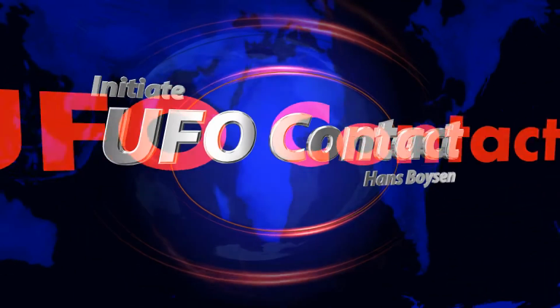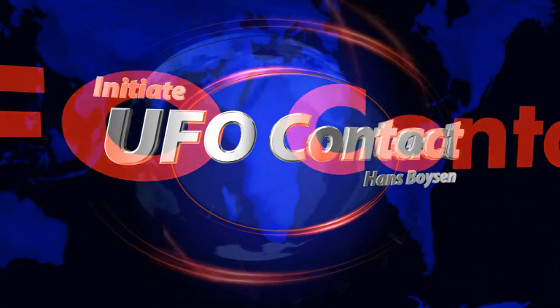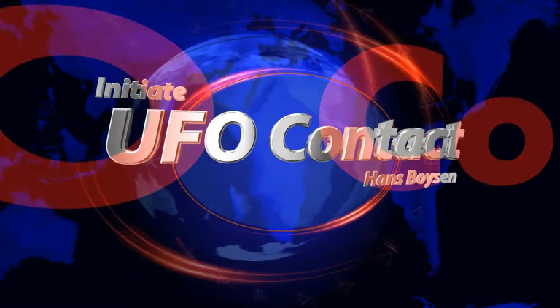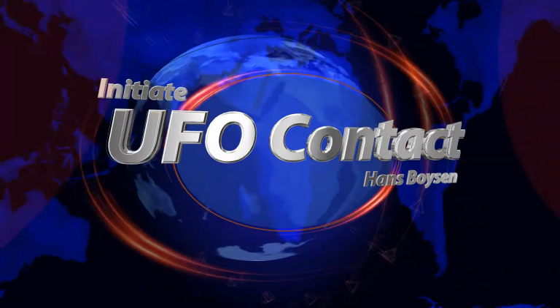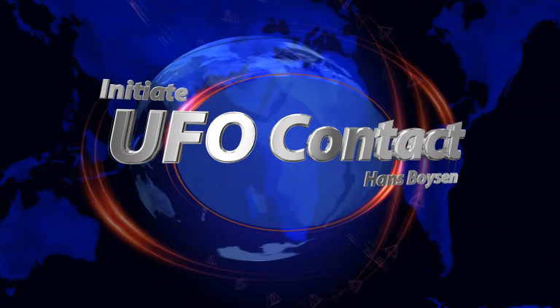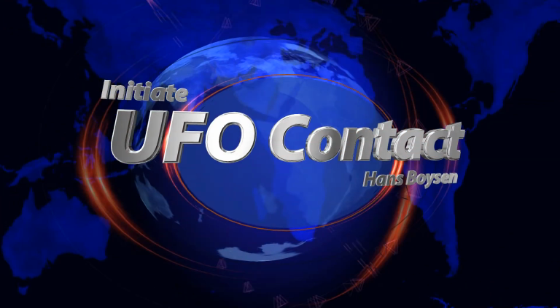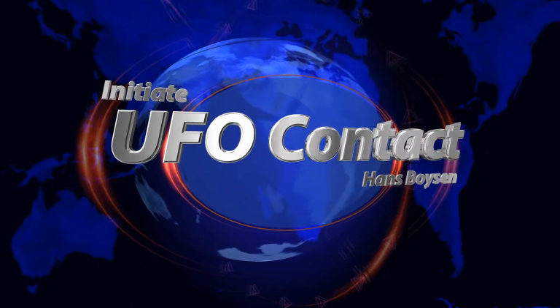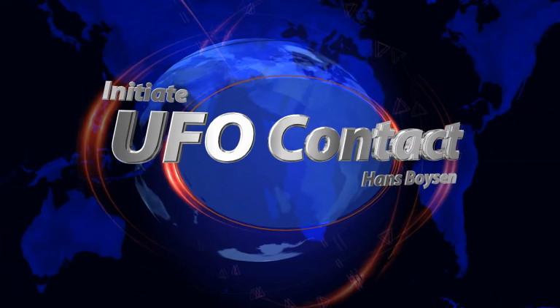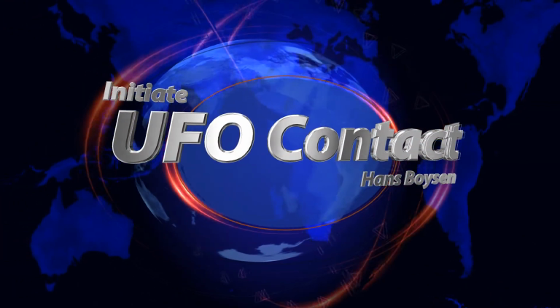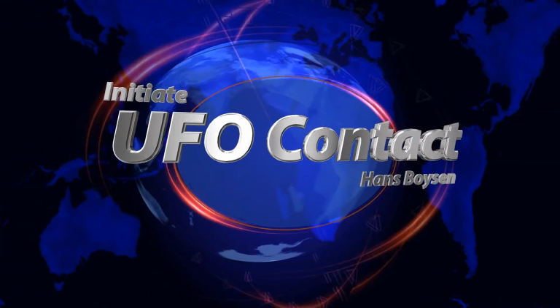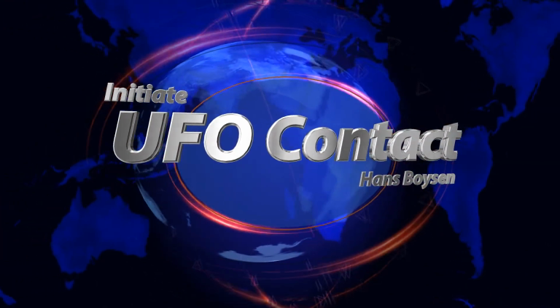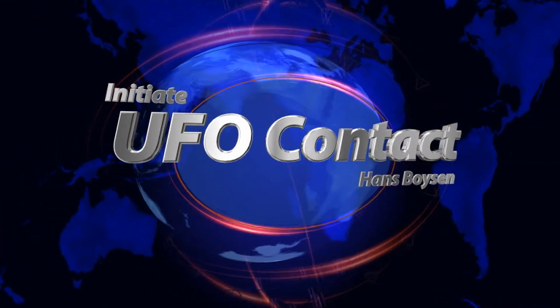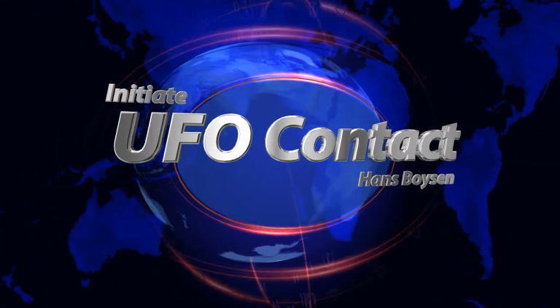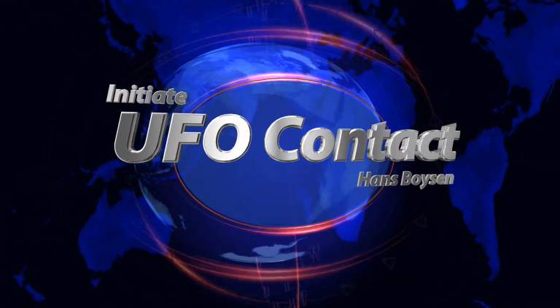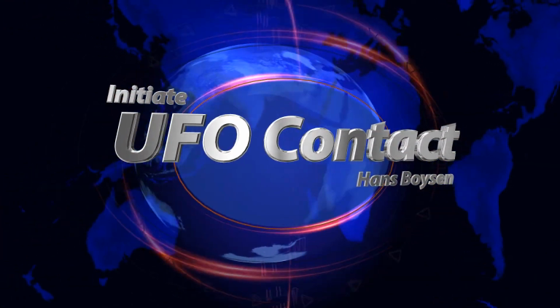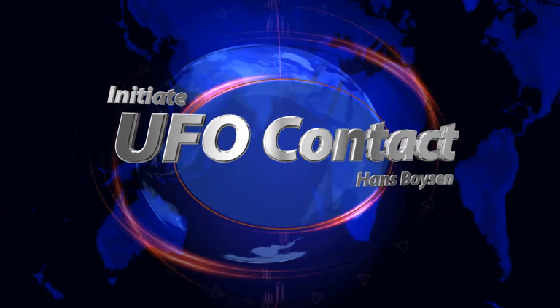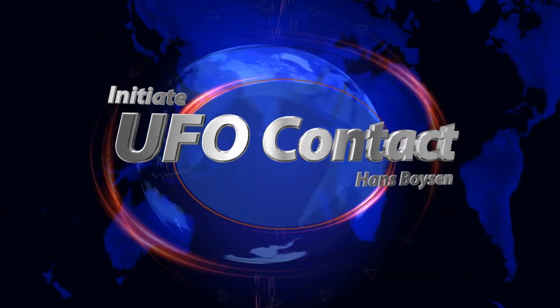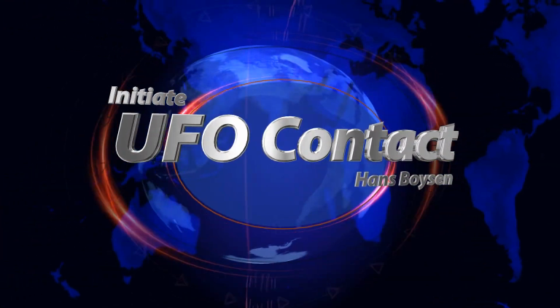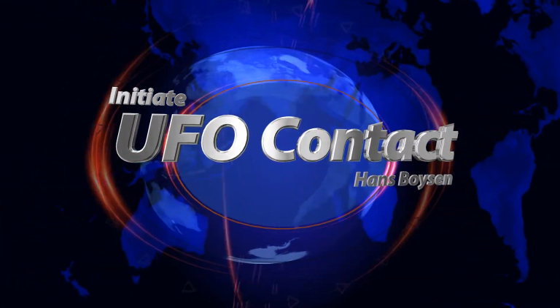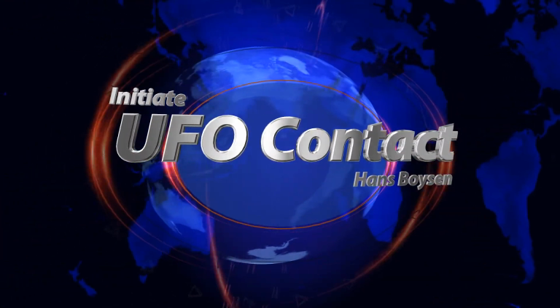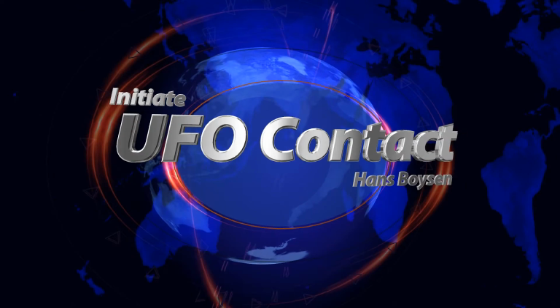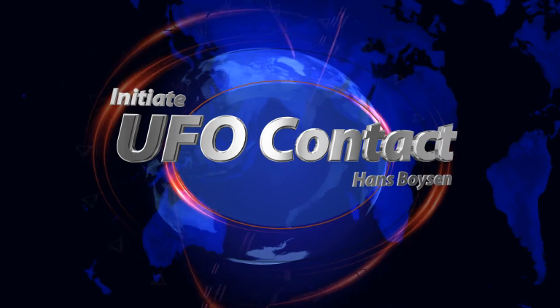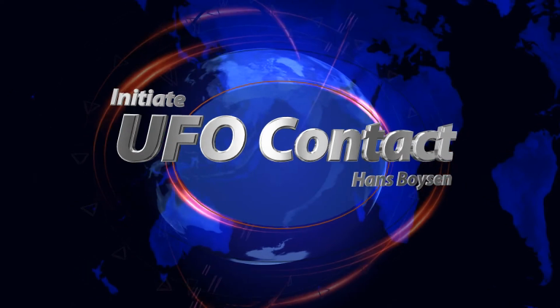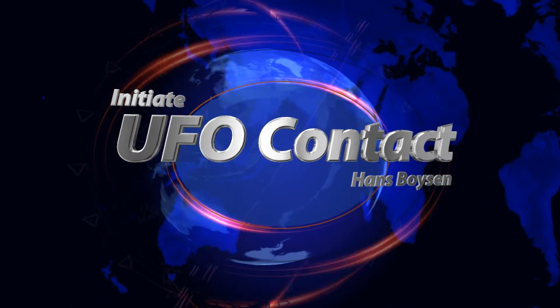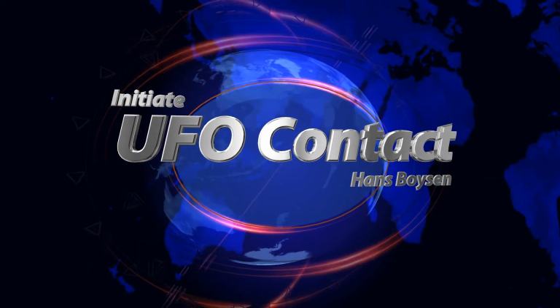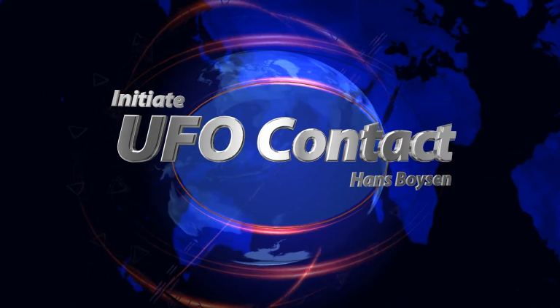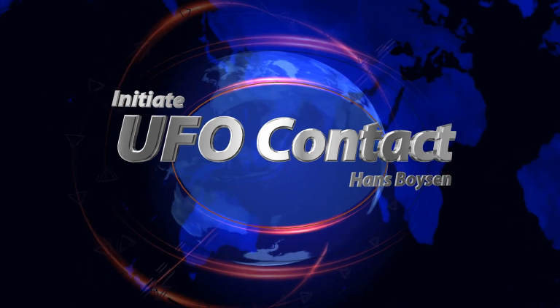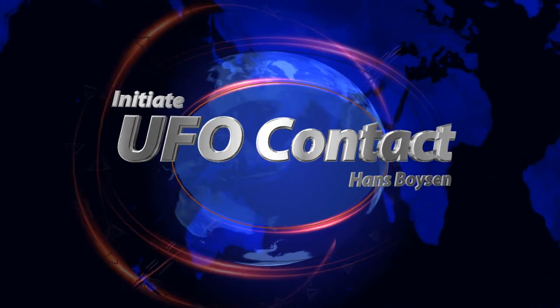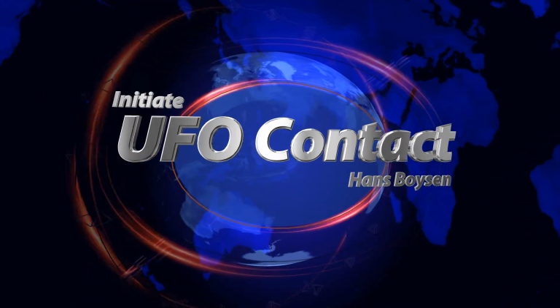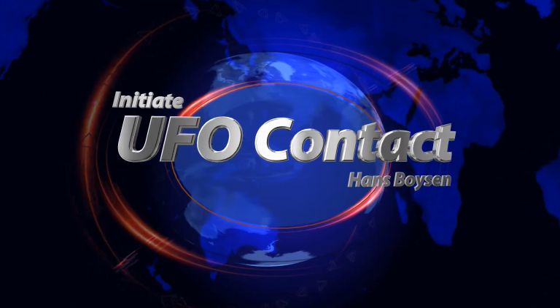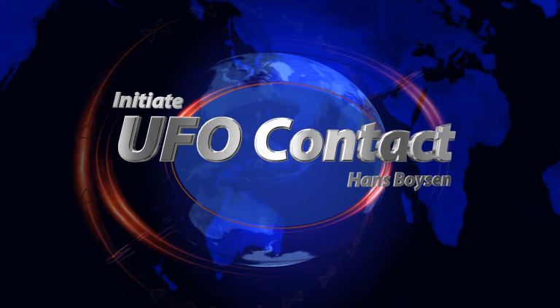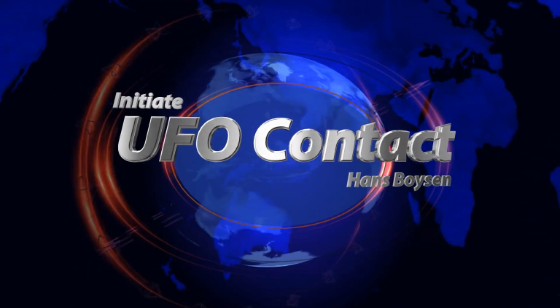Hi, this is Hans, hope all is well. I want to go over a few things that we ended up capturing at our UFO sighting events.